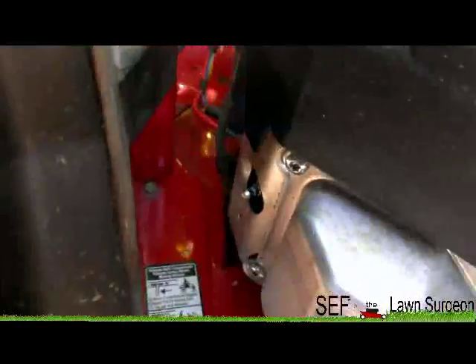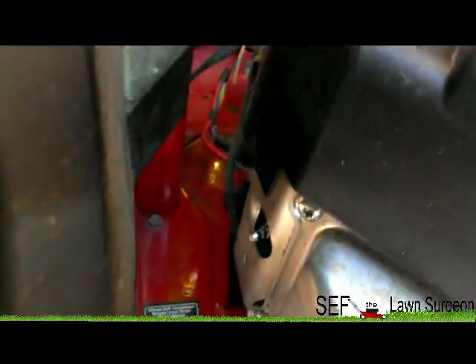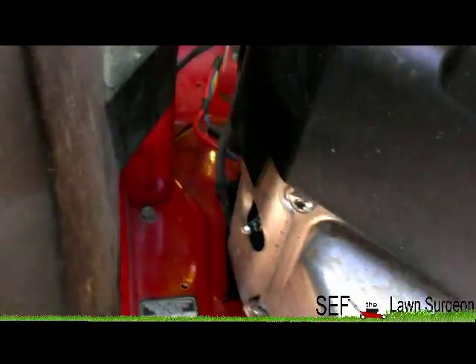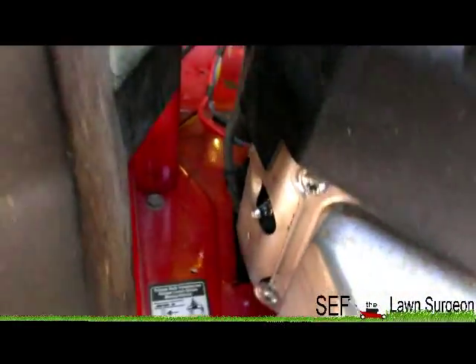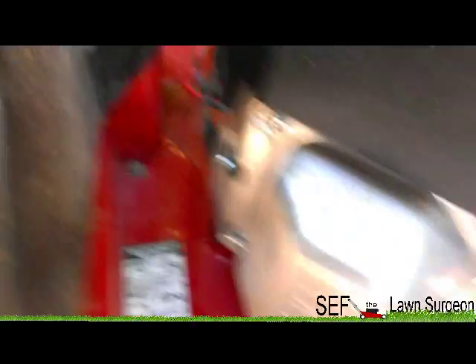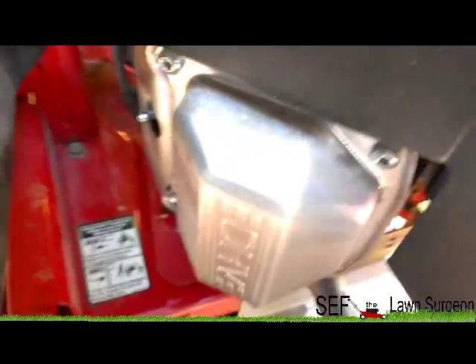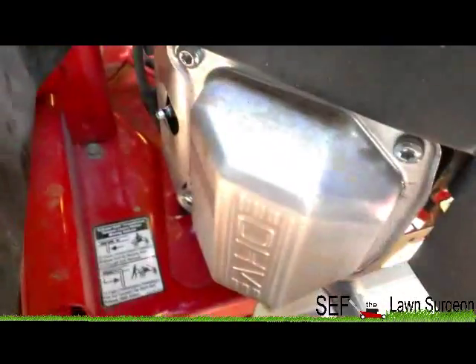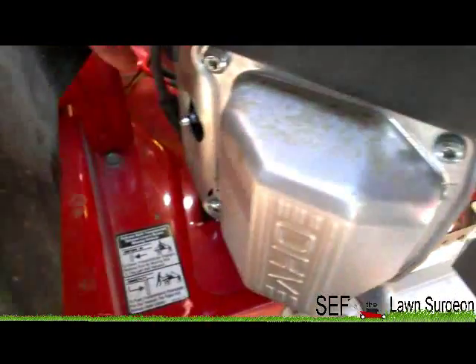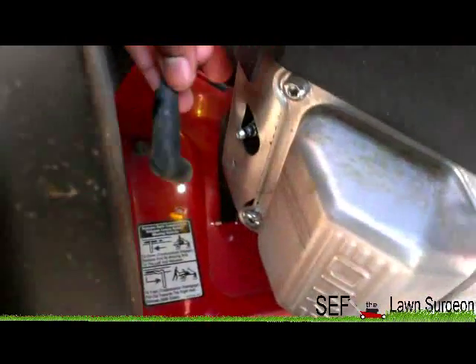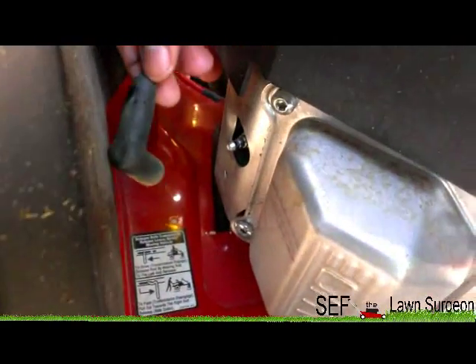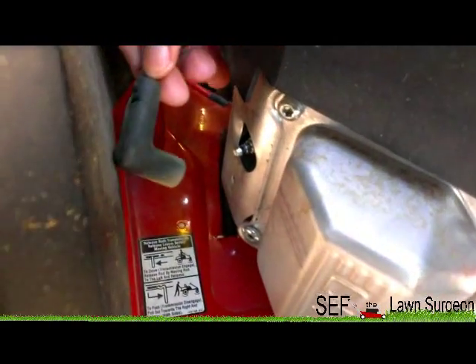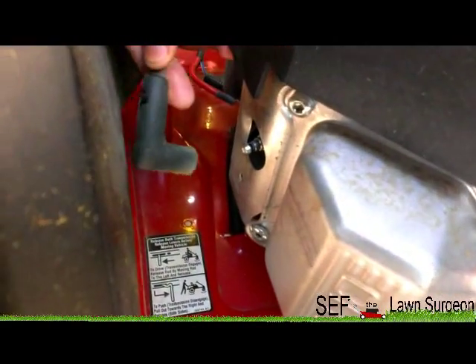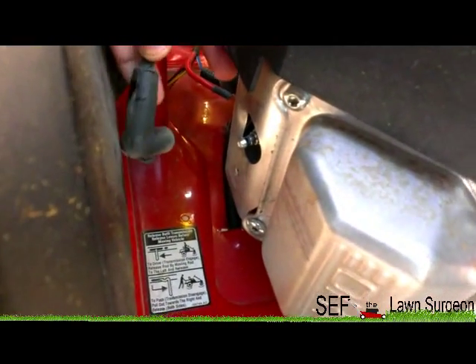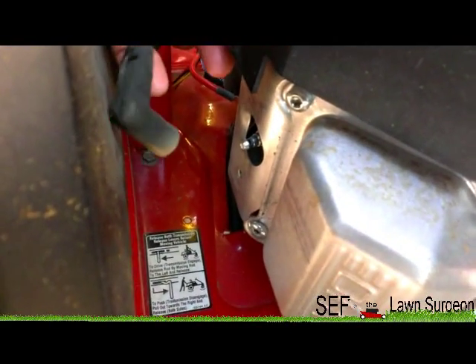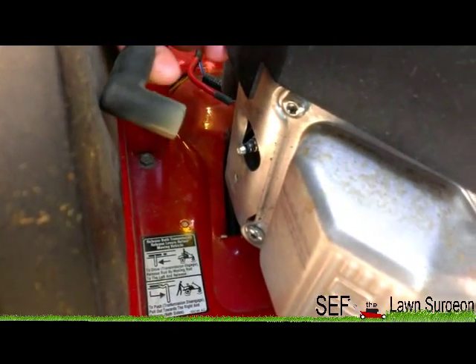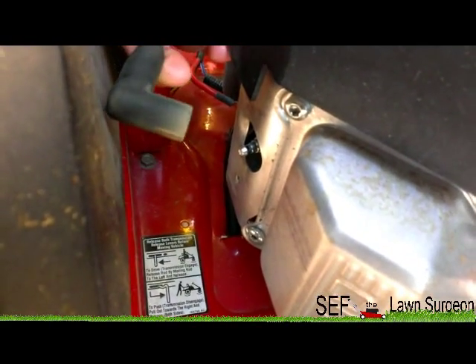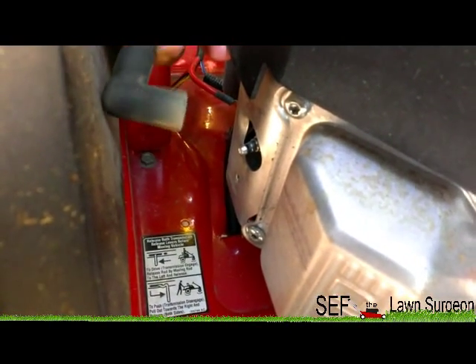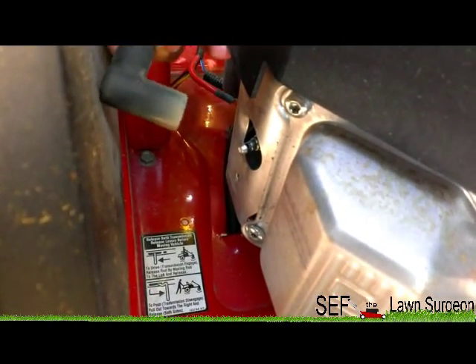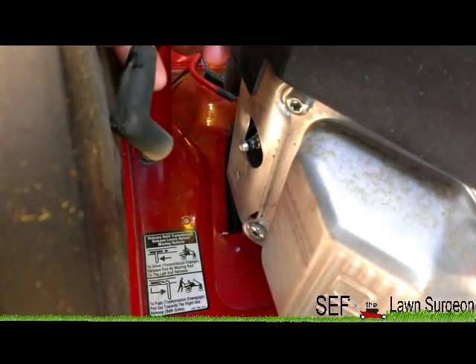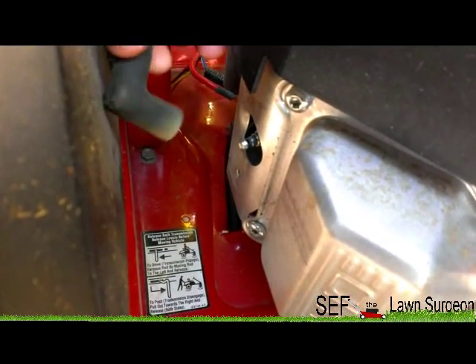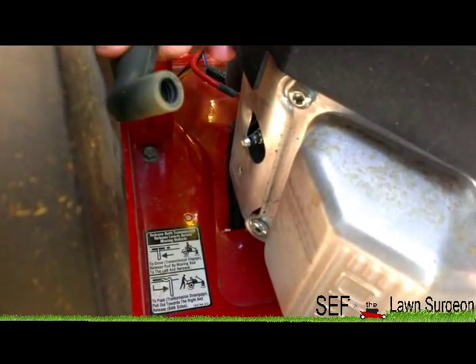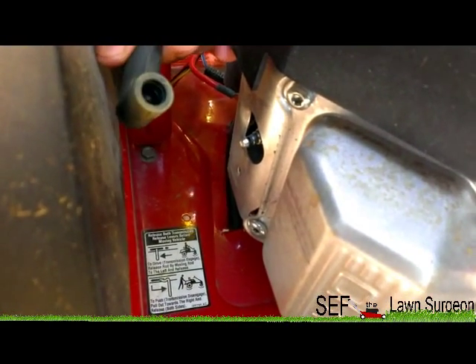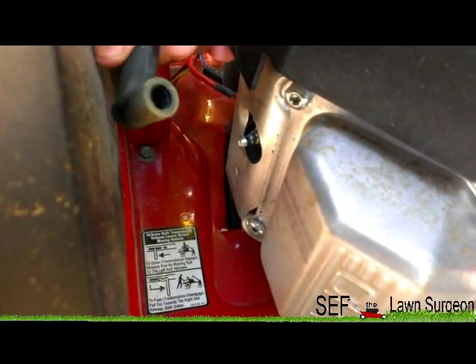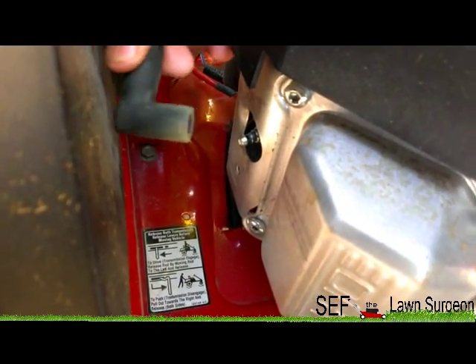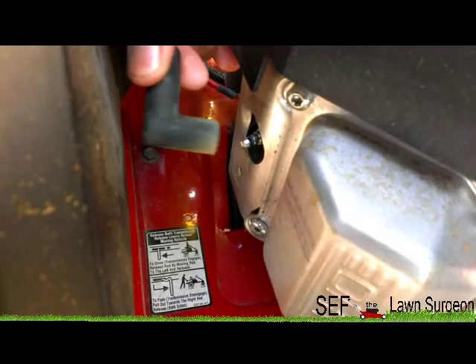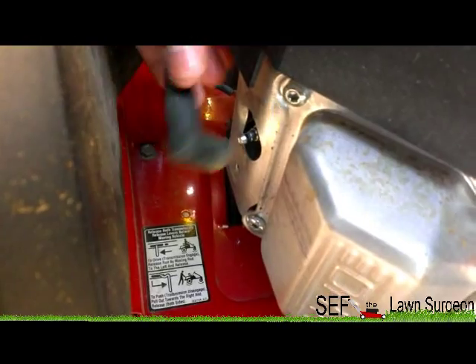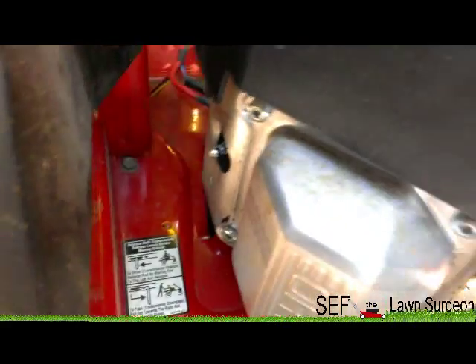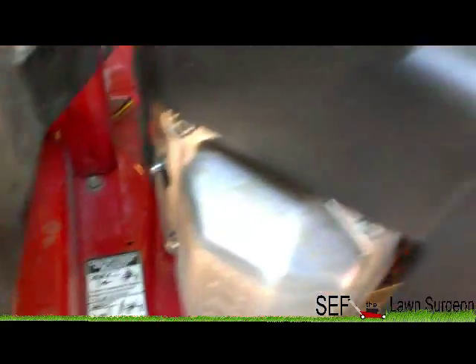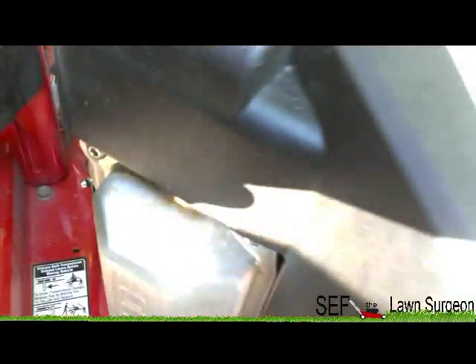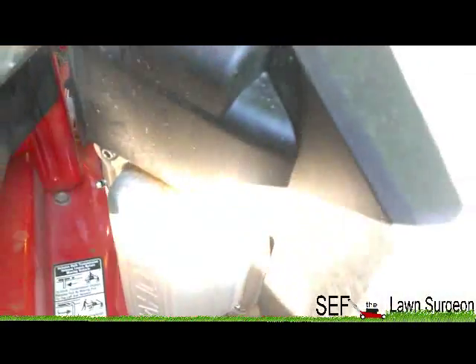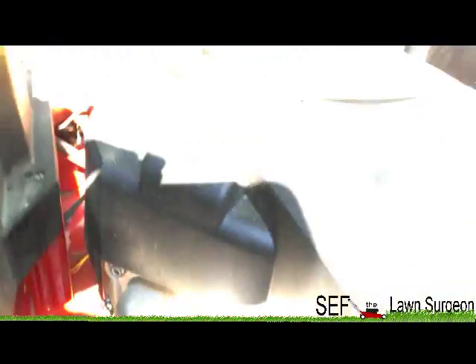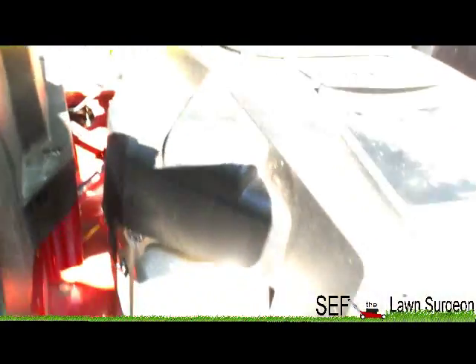Before you start doing anything, for safety reasons, take your spark plugs off. There's two of them — one on this side and one on the other side.